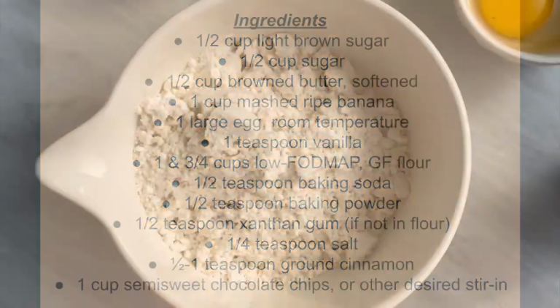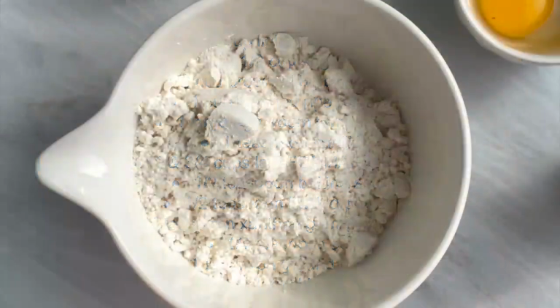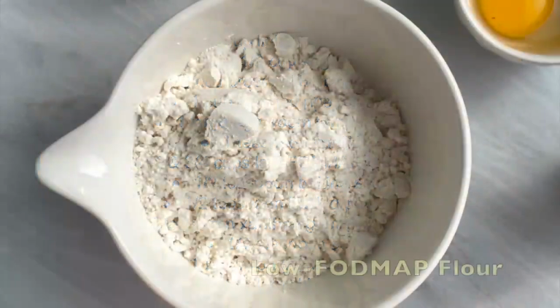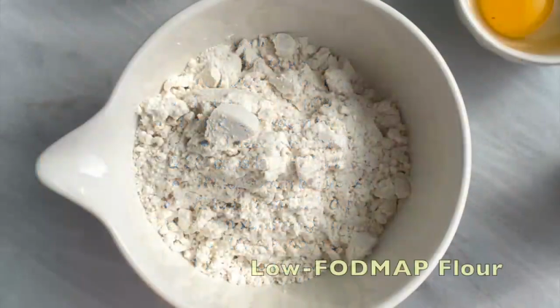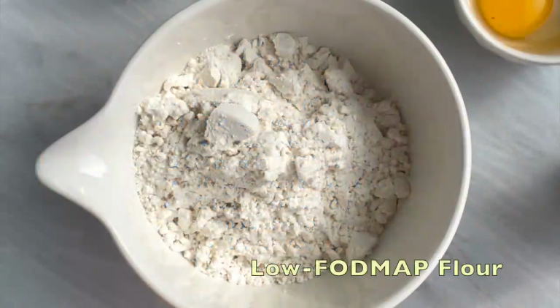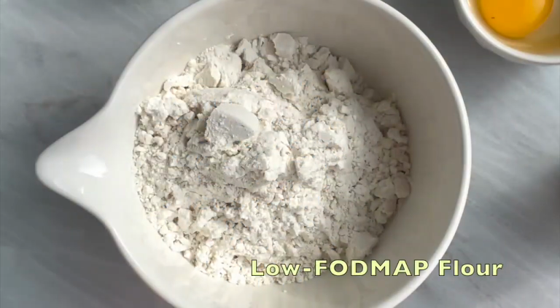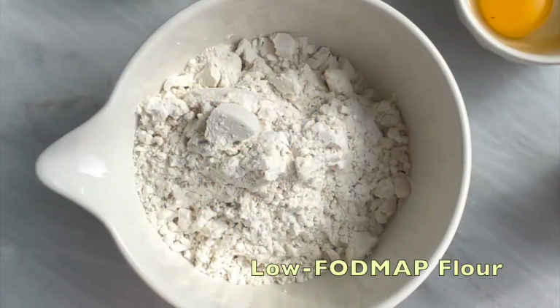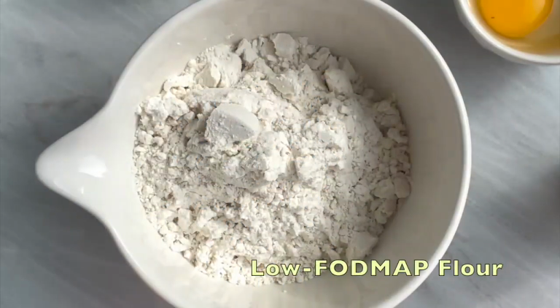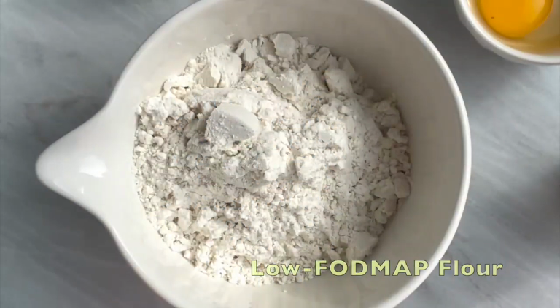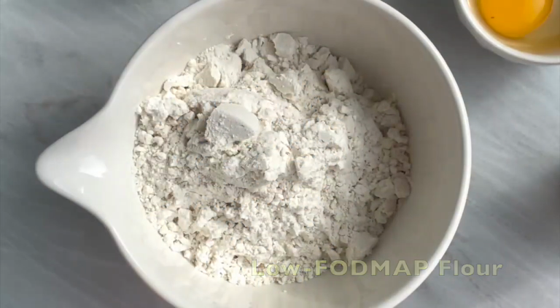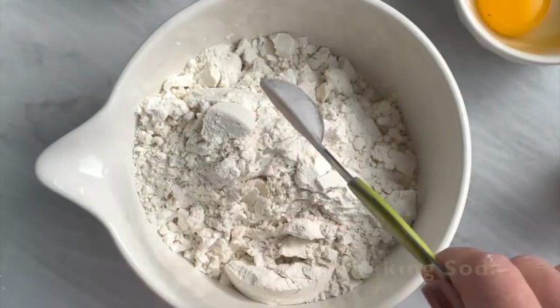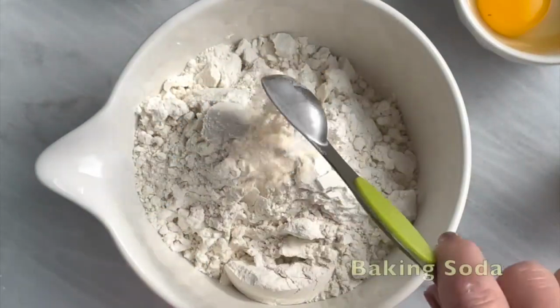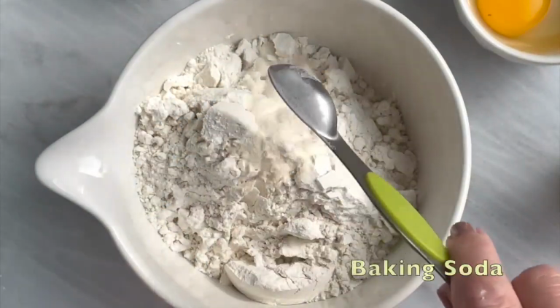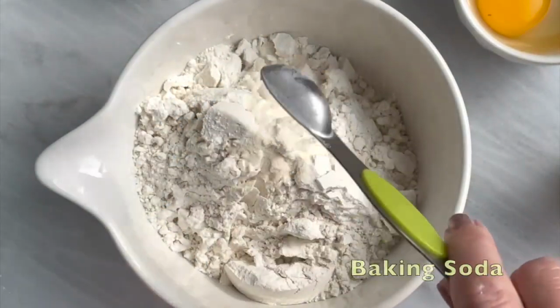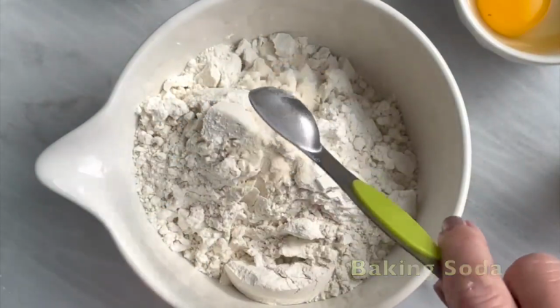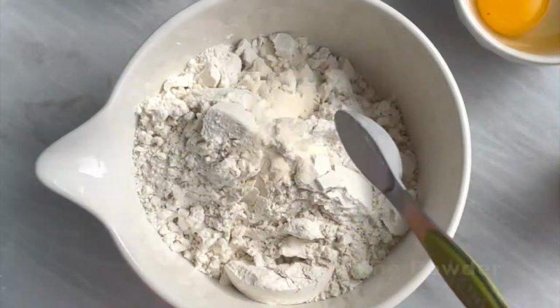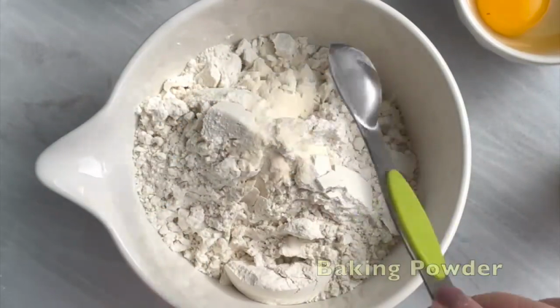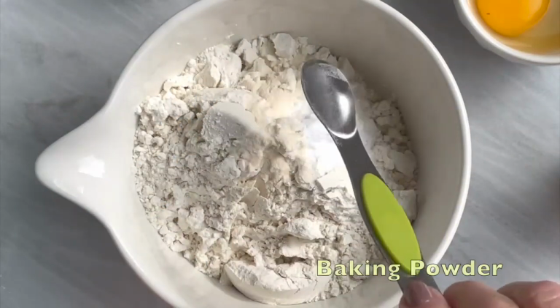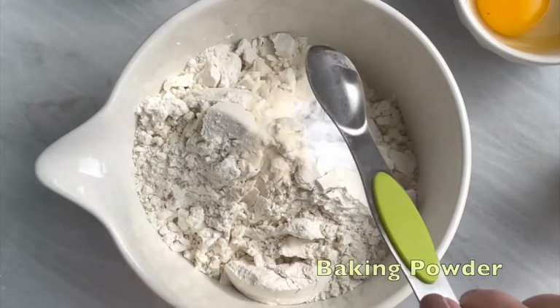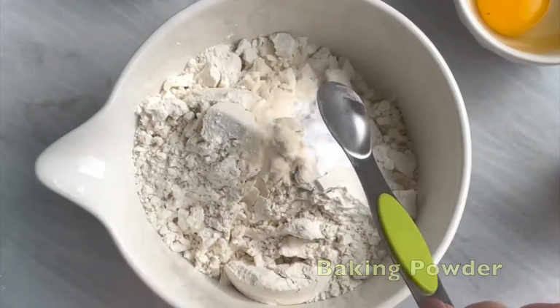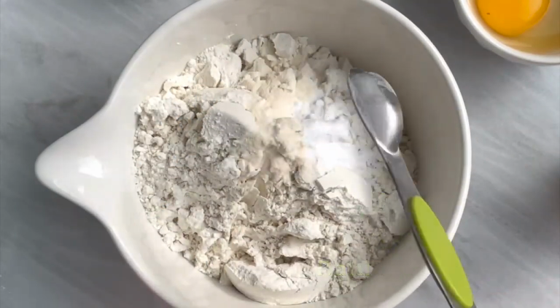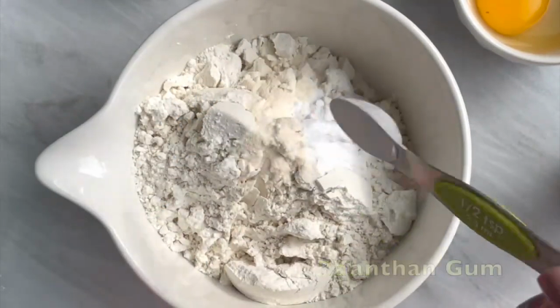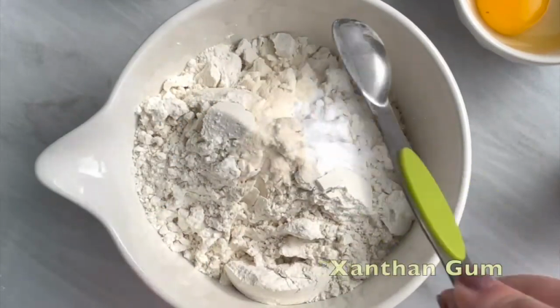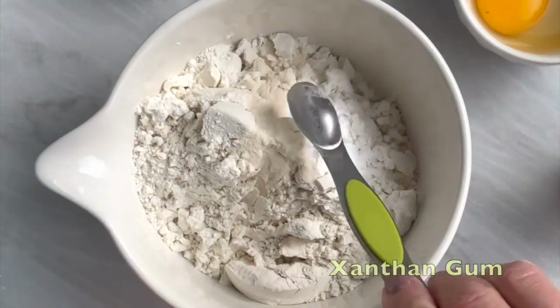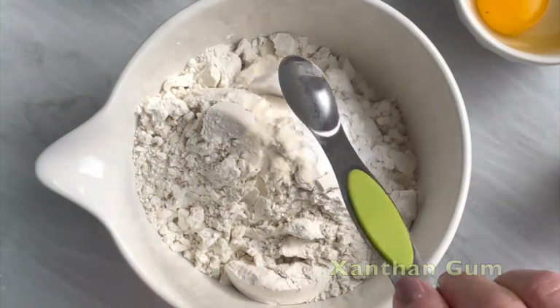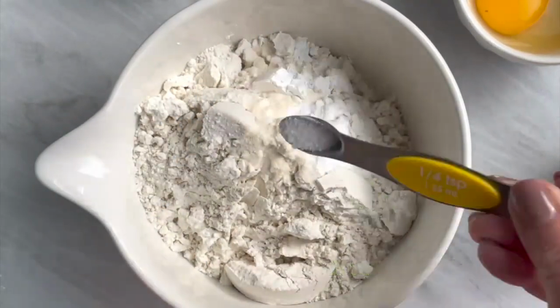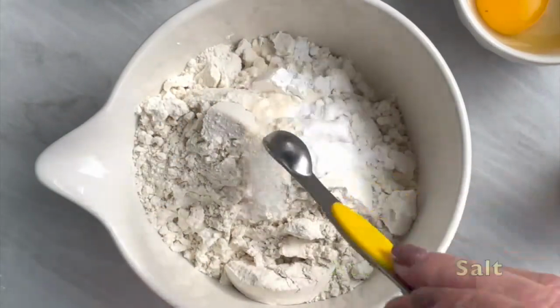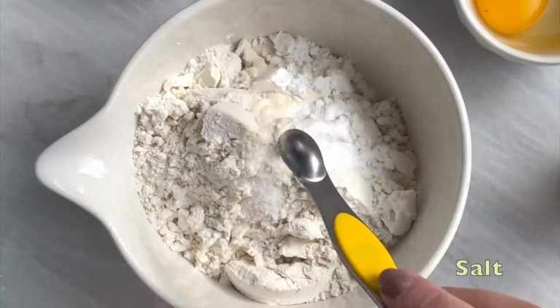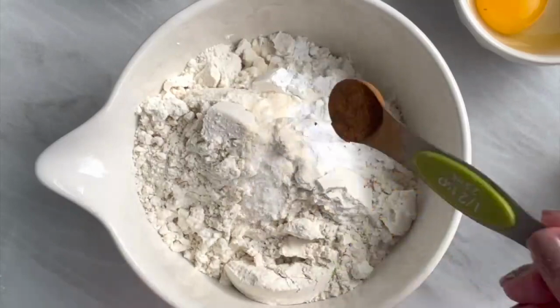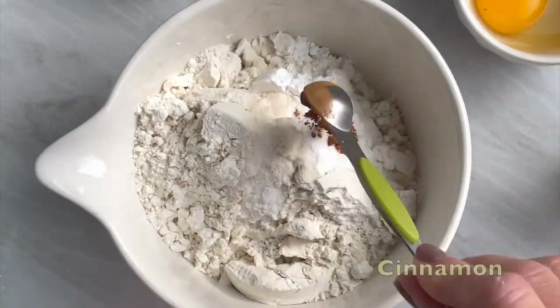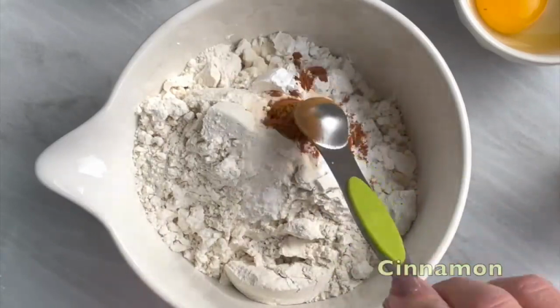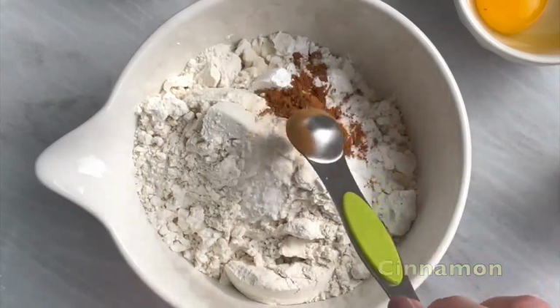Whisk together your flour, baking soda, baking powder, xanthan gum, salt, and cinnamon.